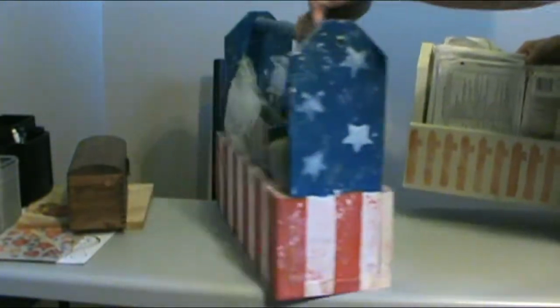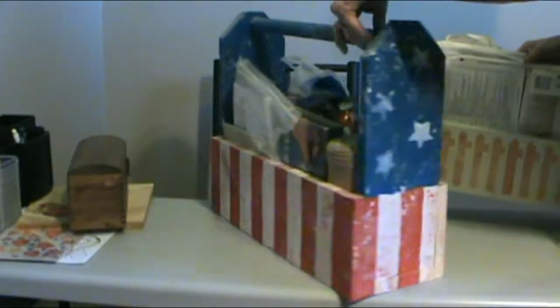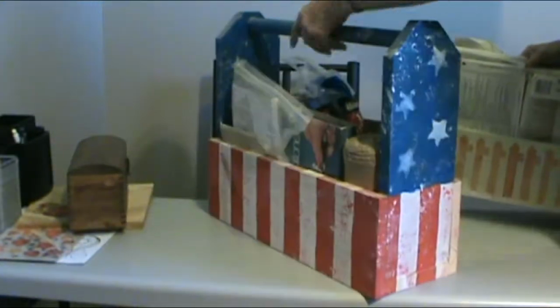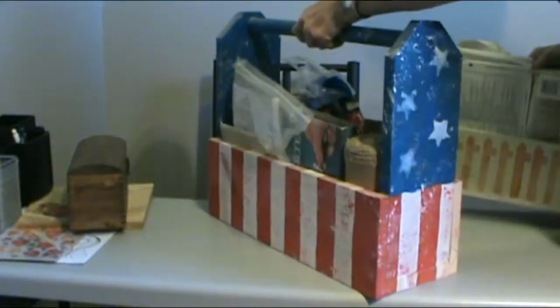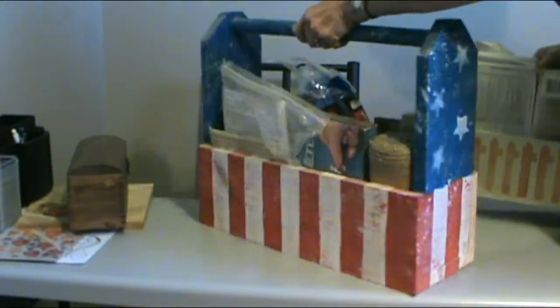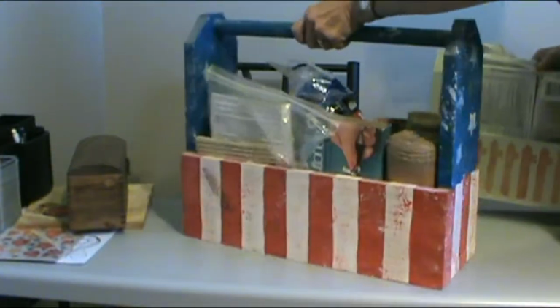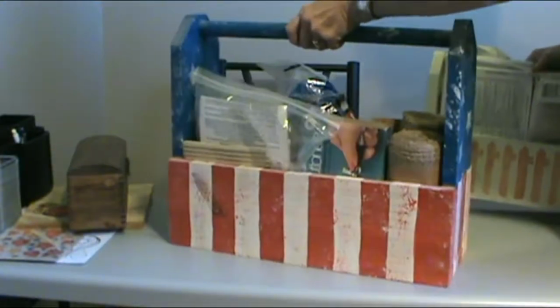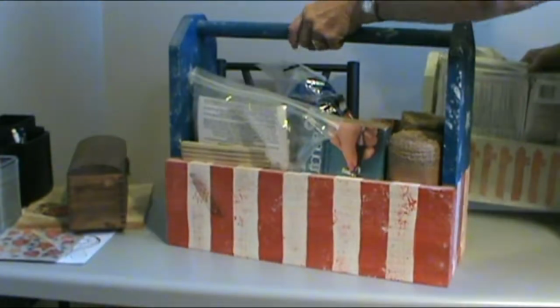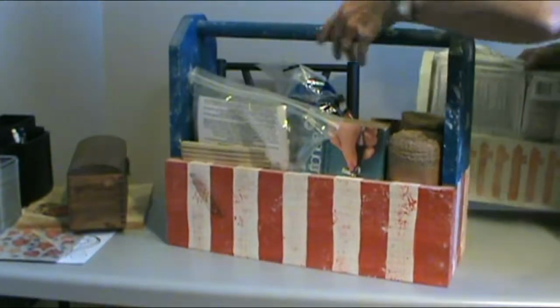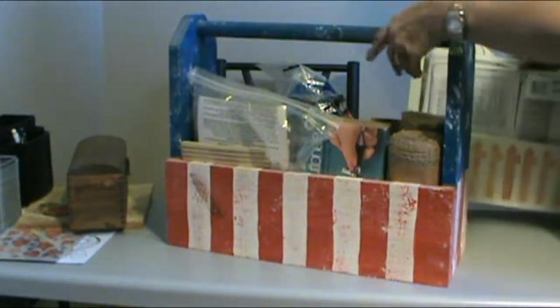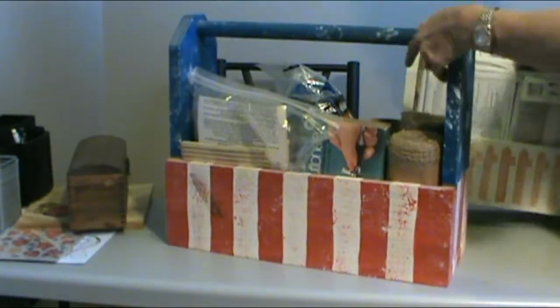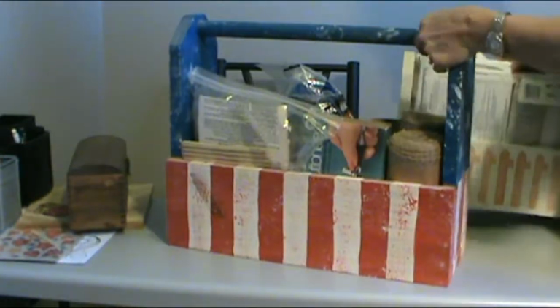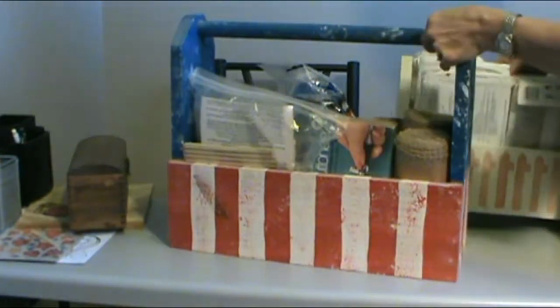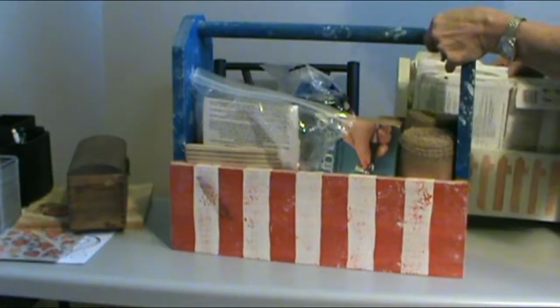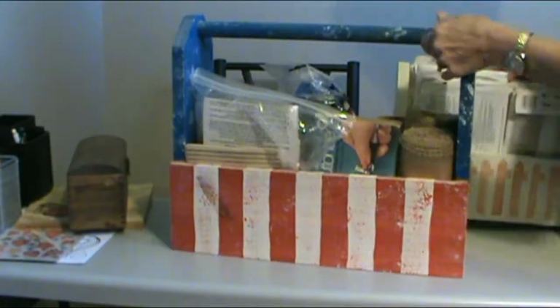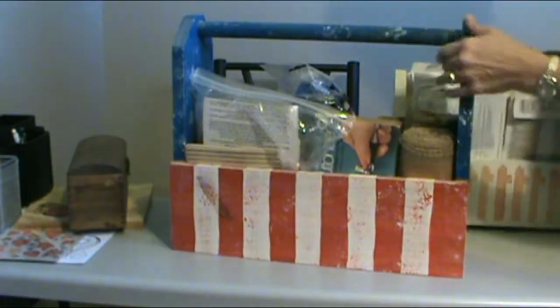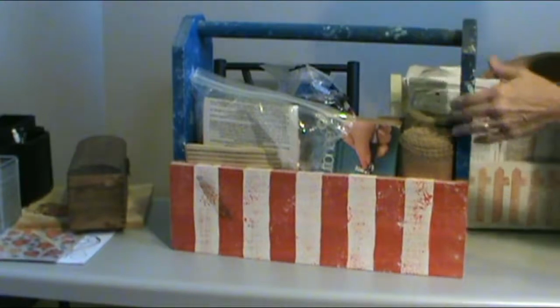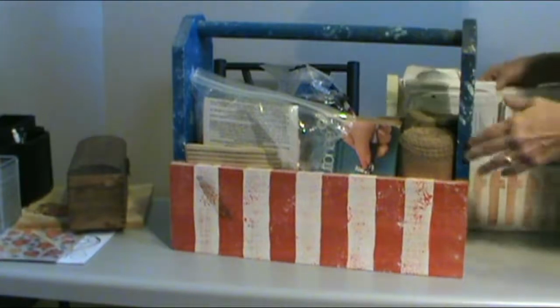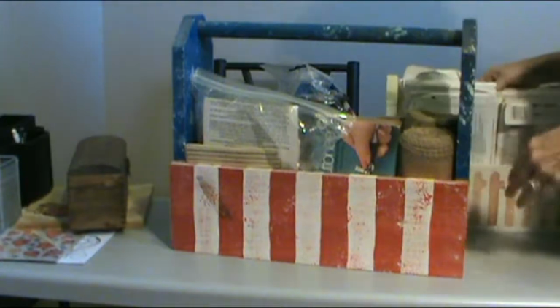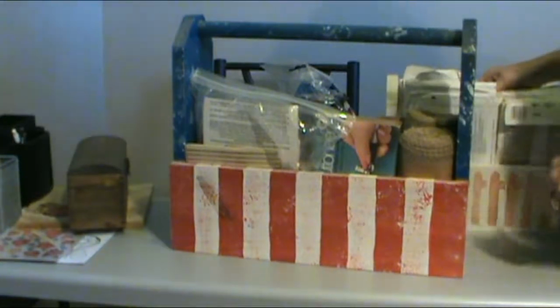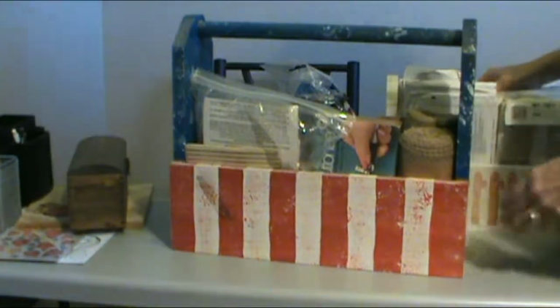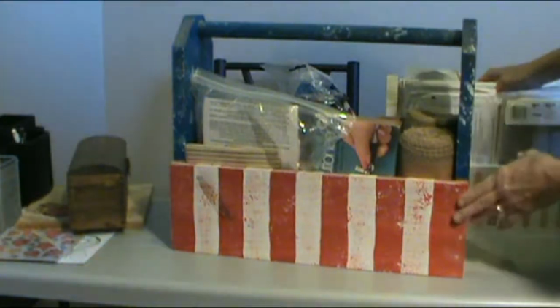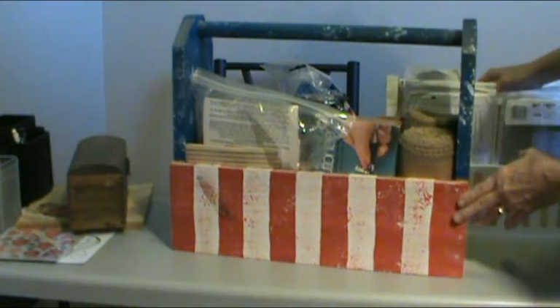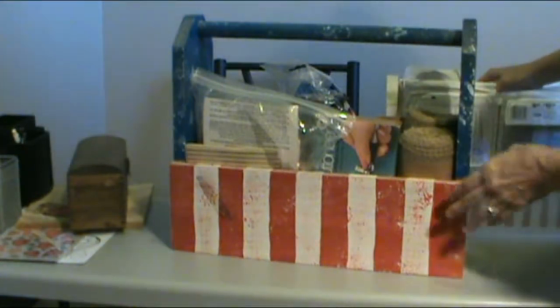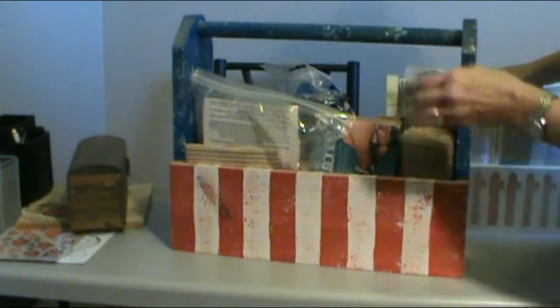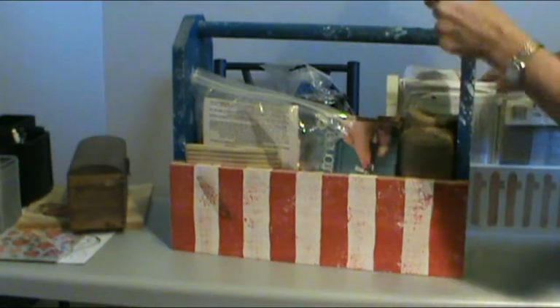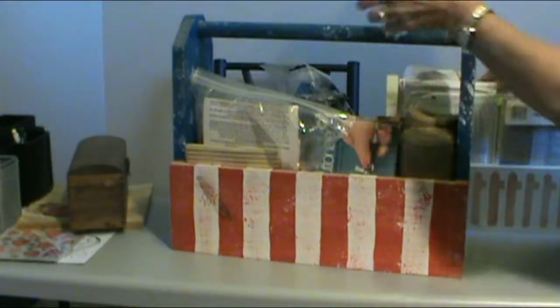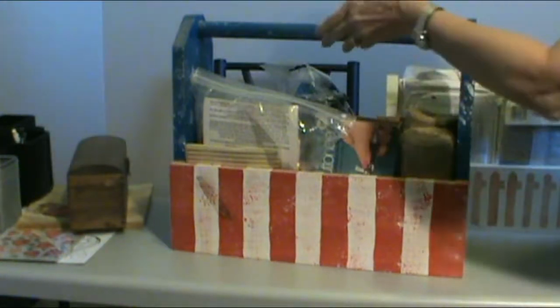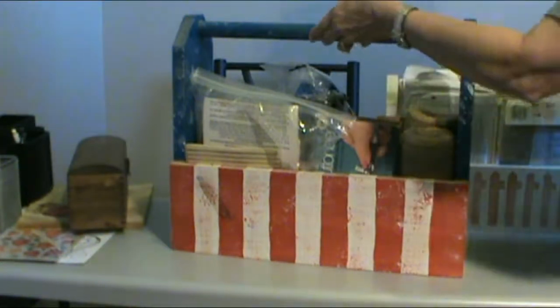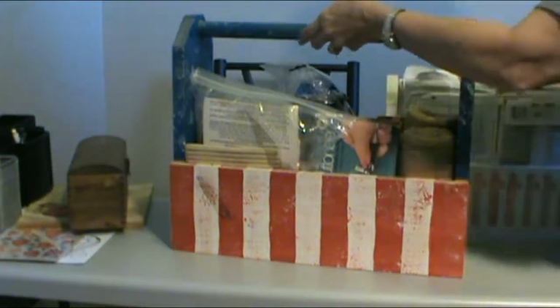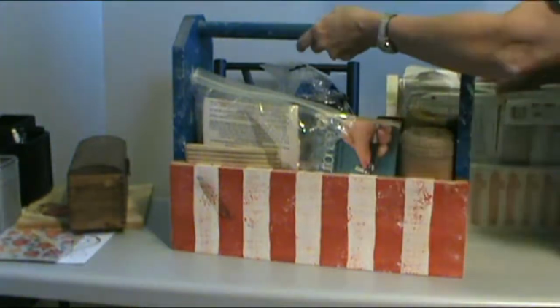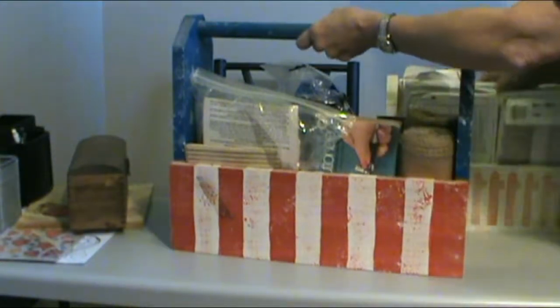Again, this one is just a little bit different — the handle is higher. I use them for storage in my craft room.